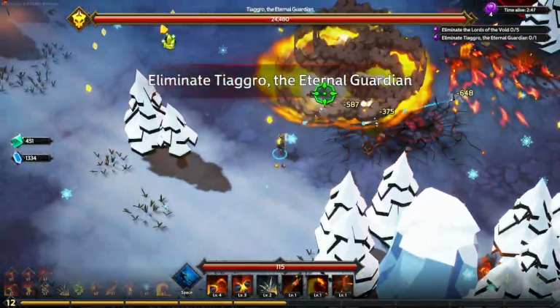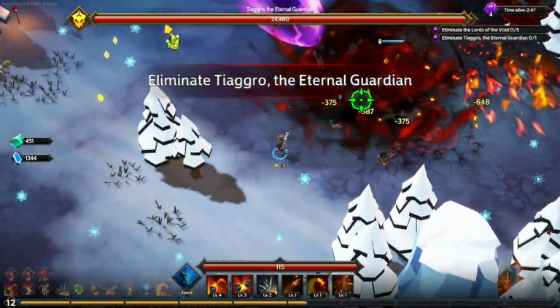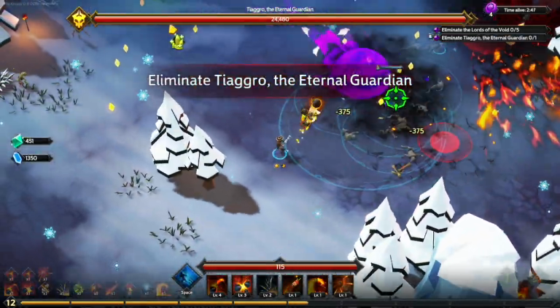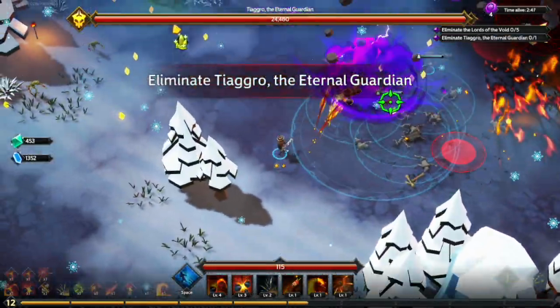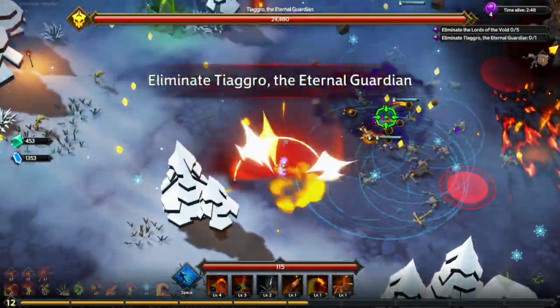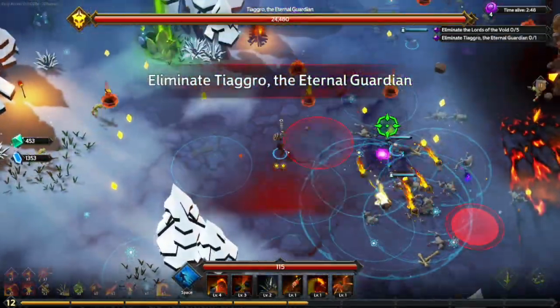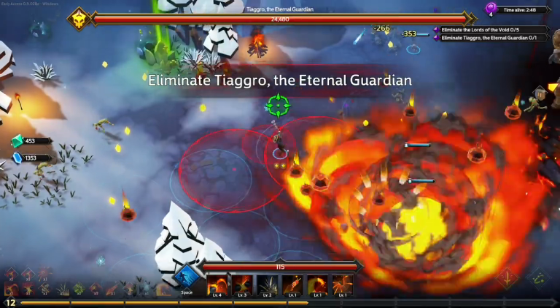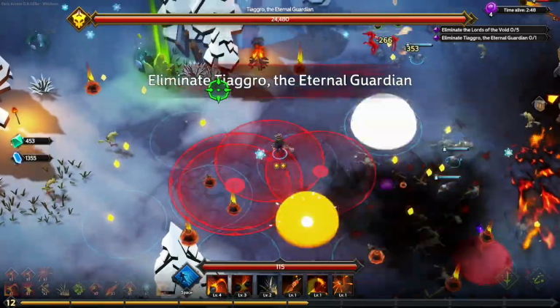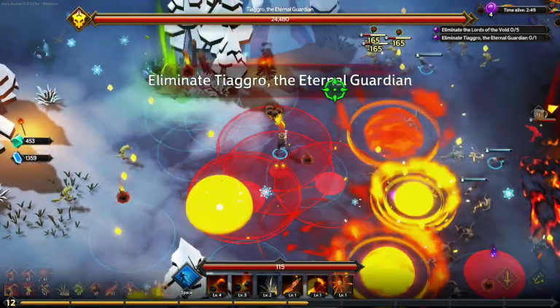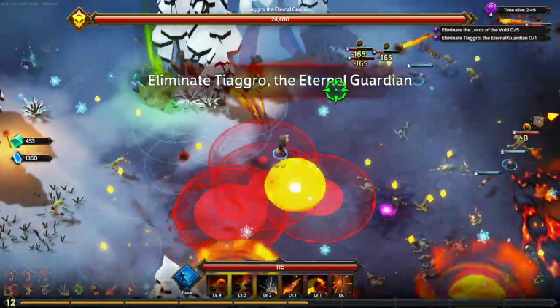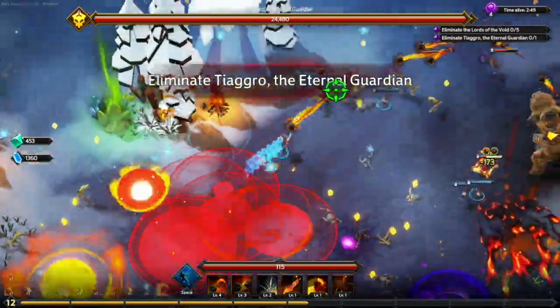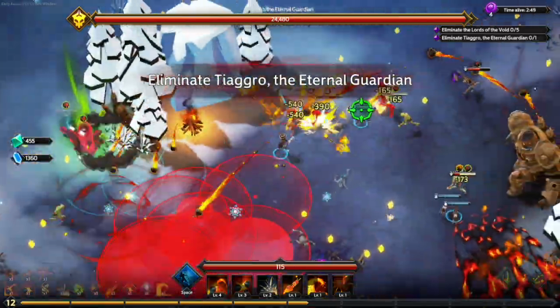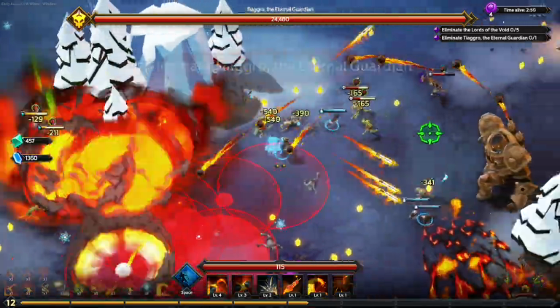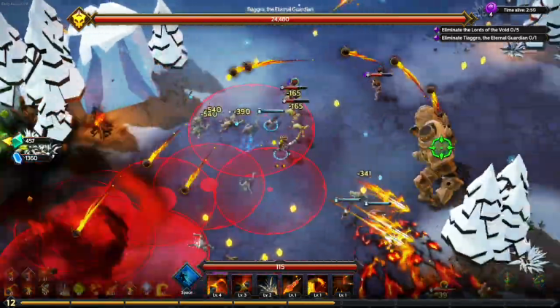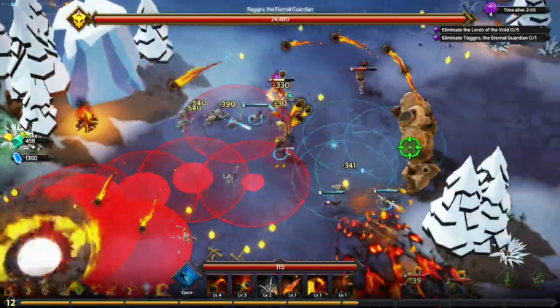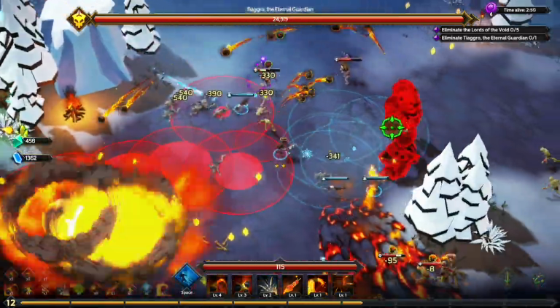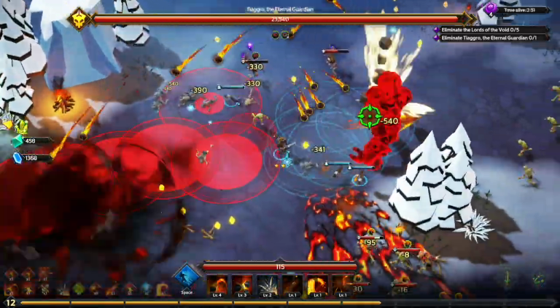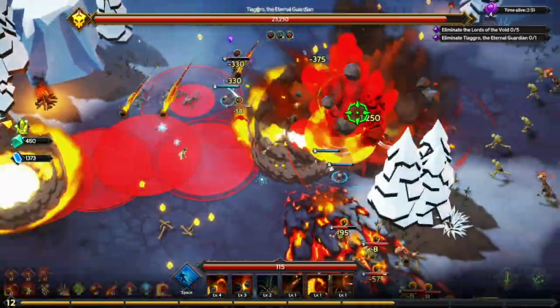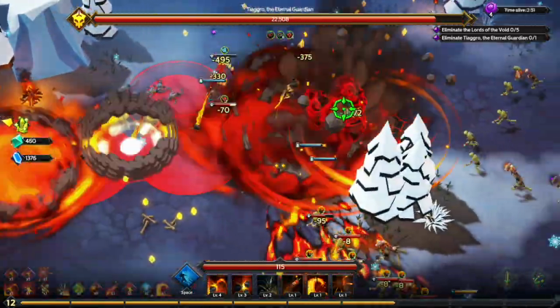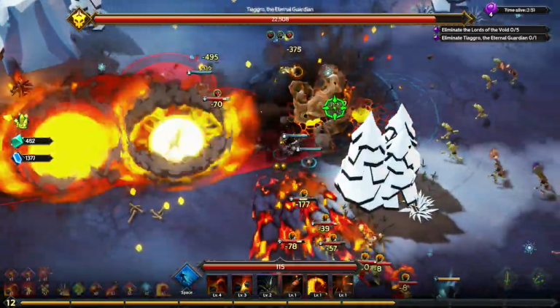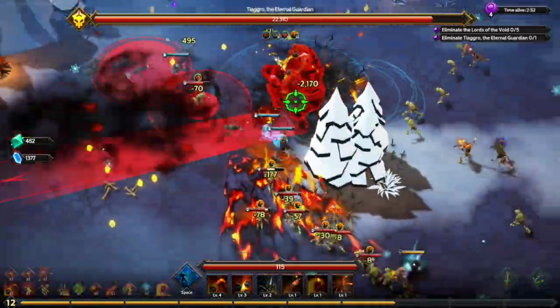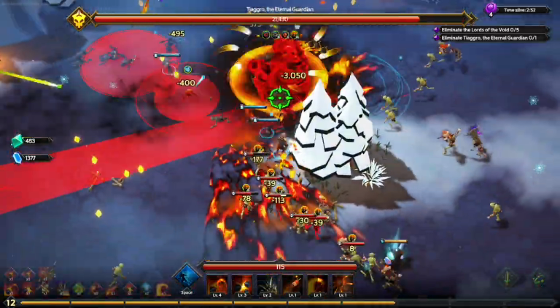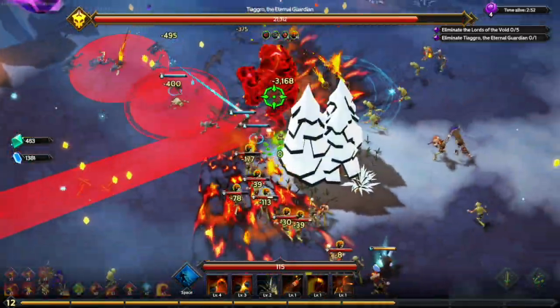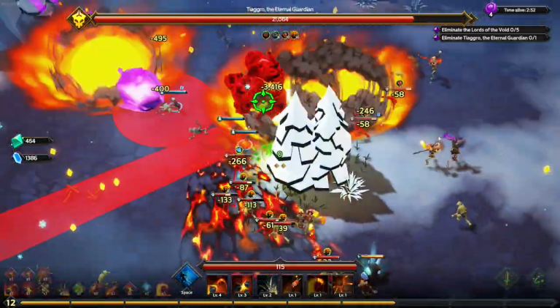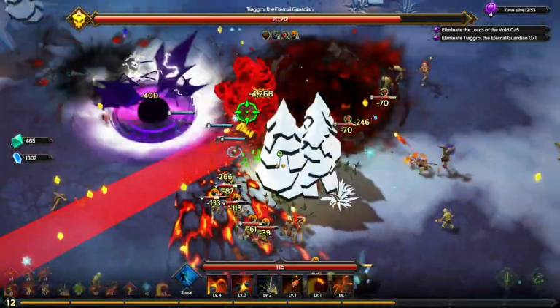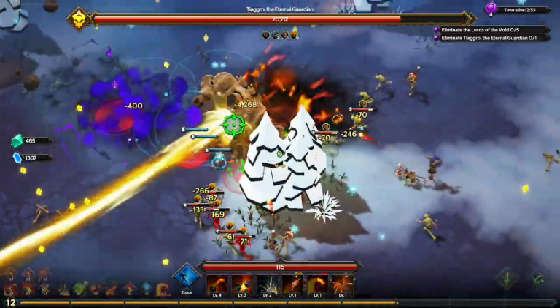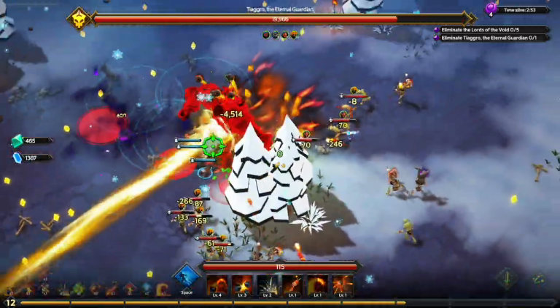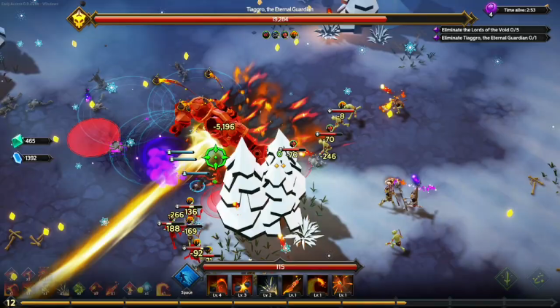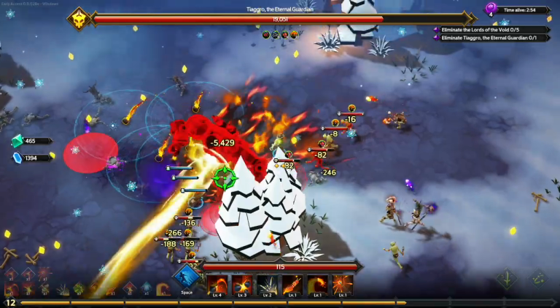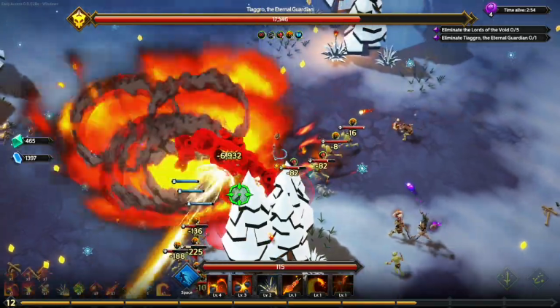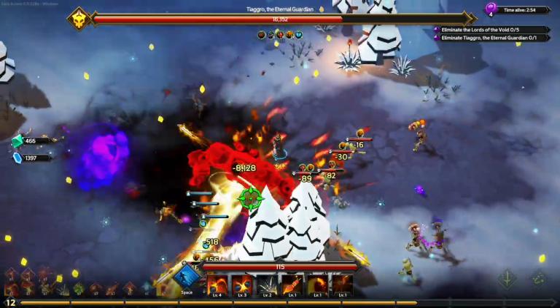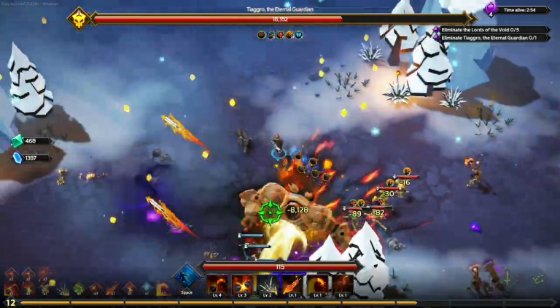And we got our first boss — Tiagaro the Eternal Guardian — and we're stuck on a tree.